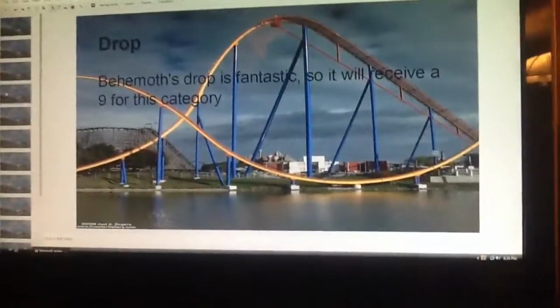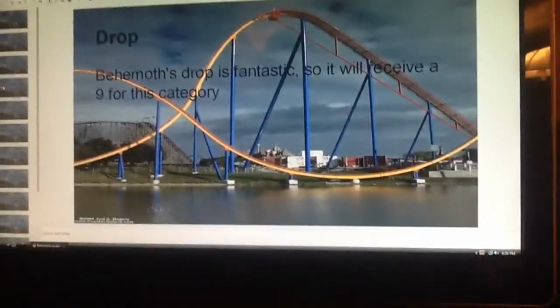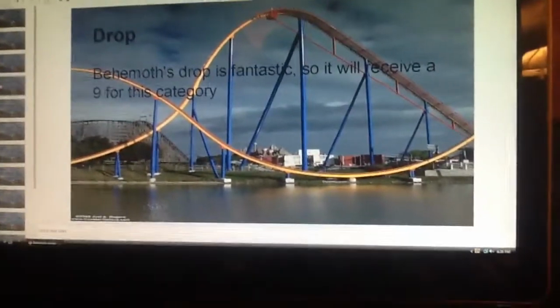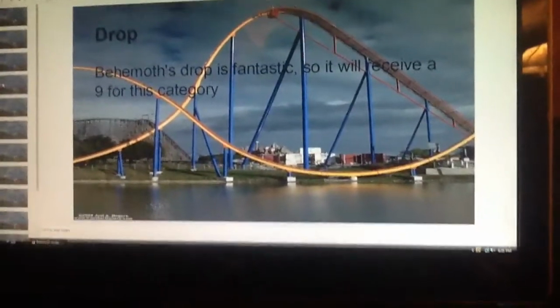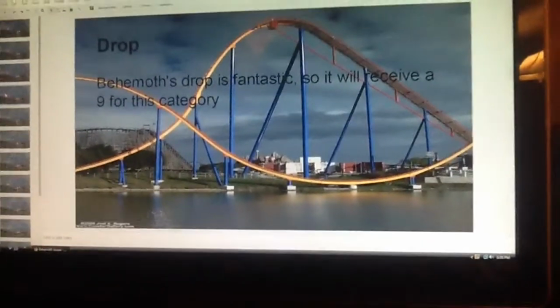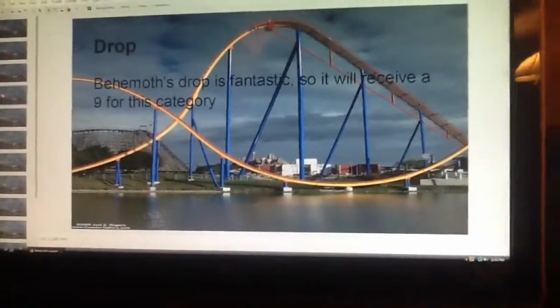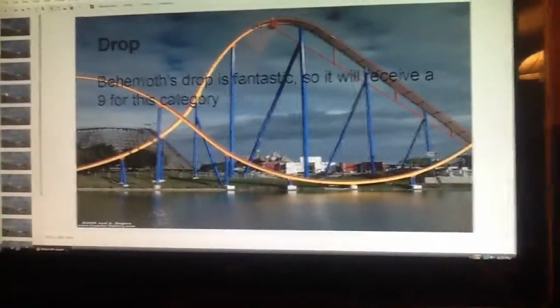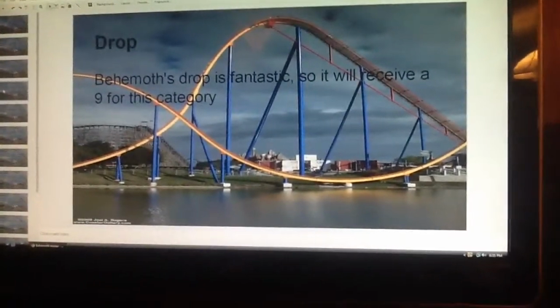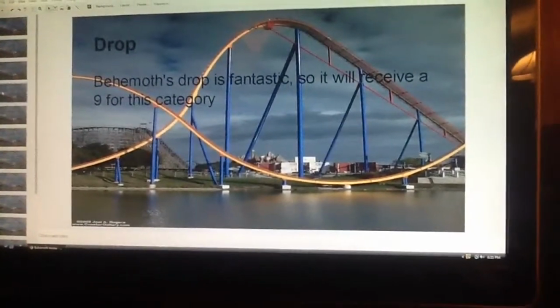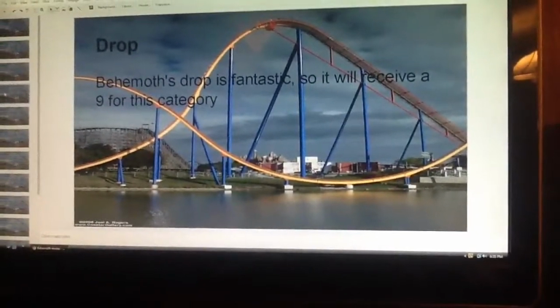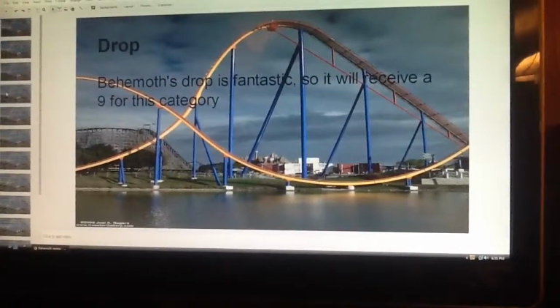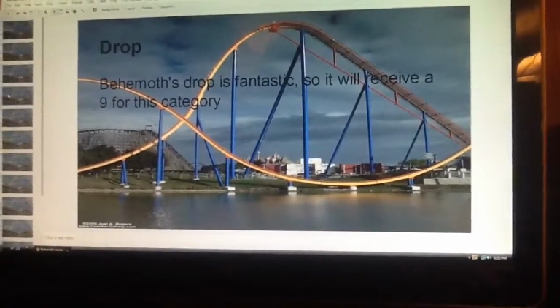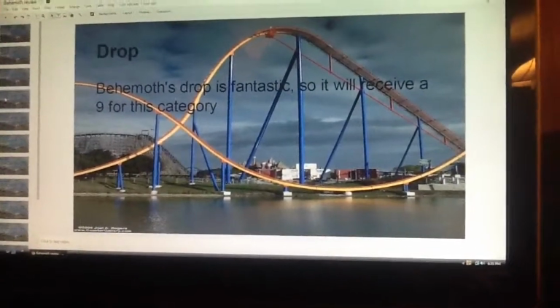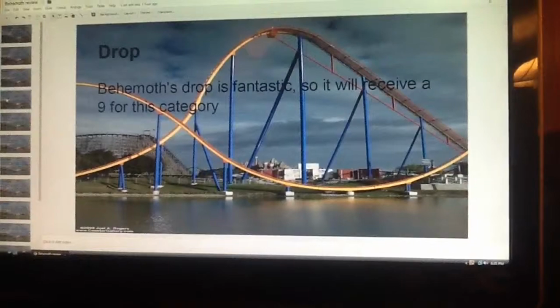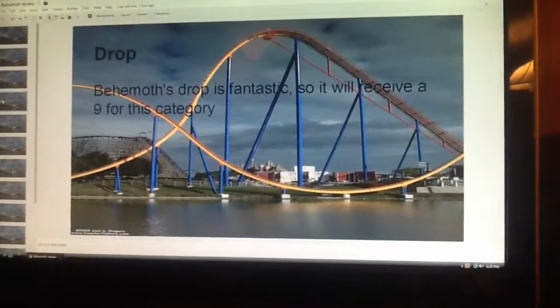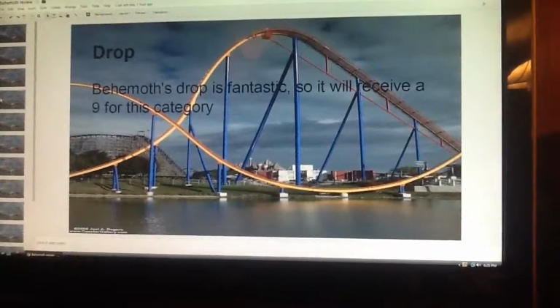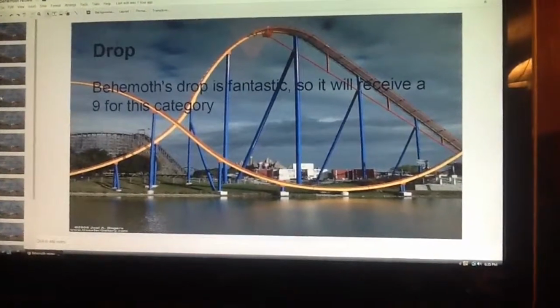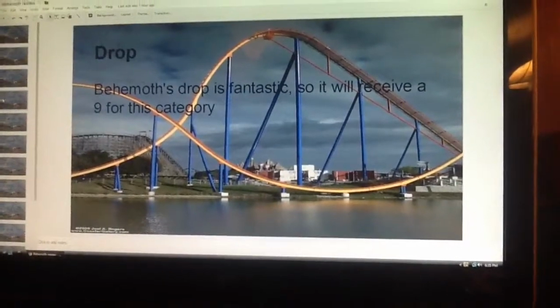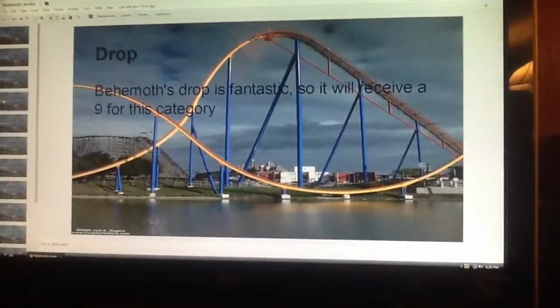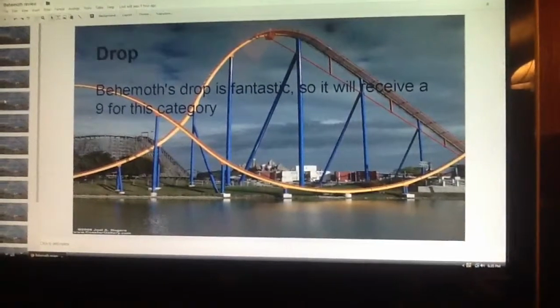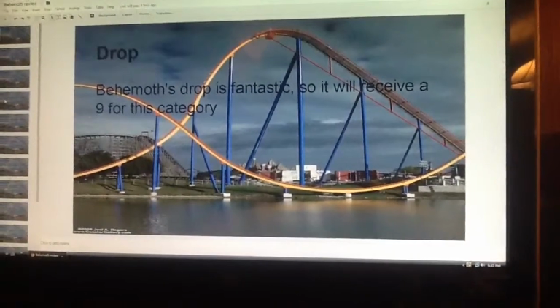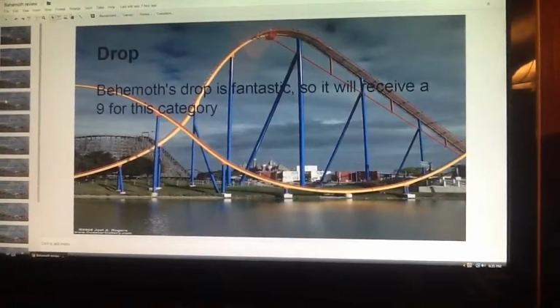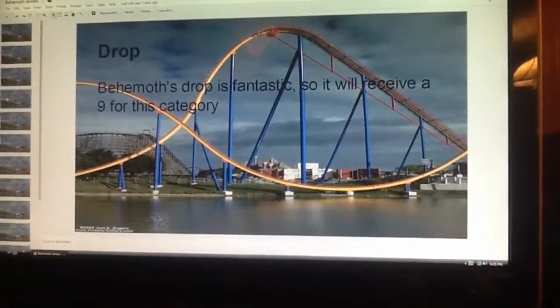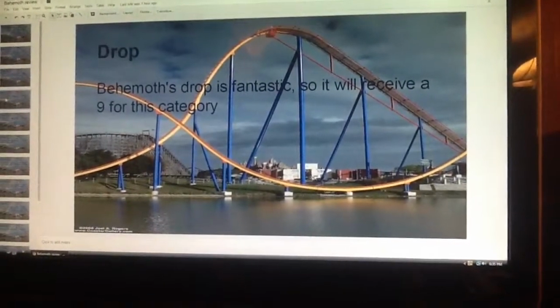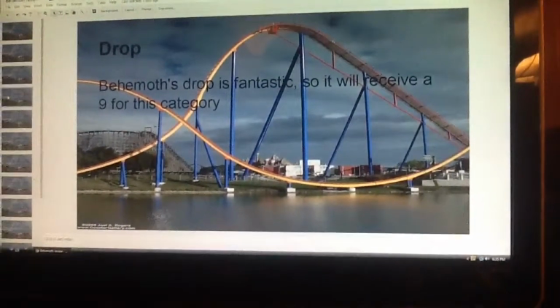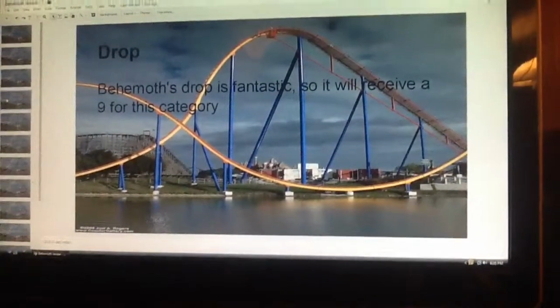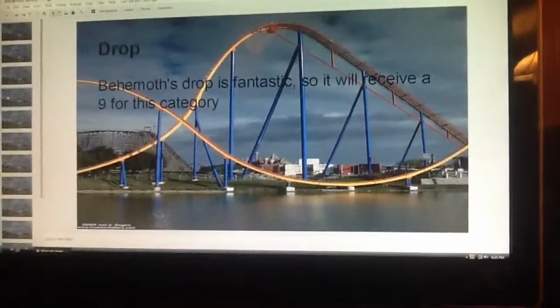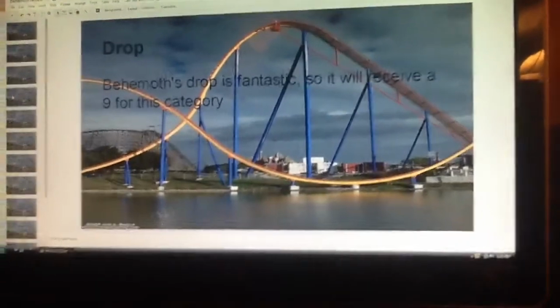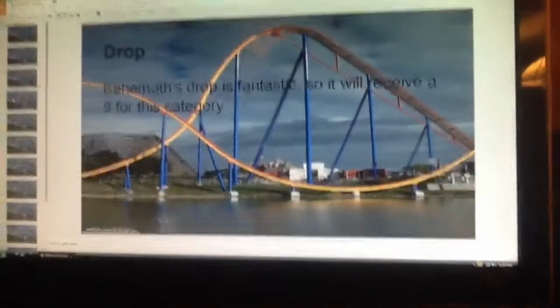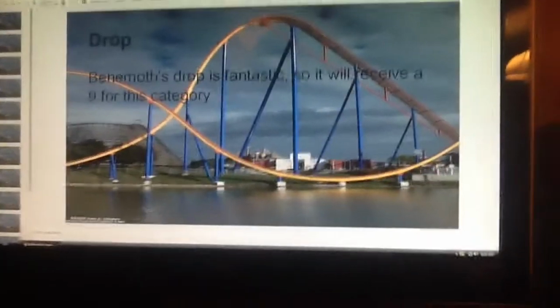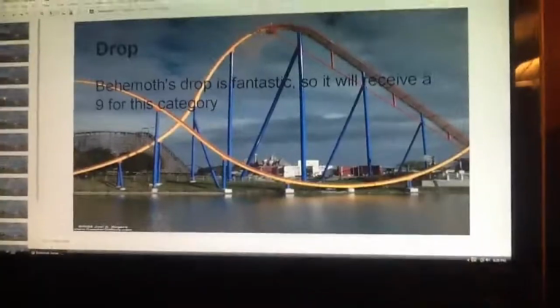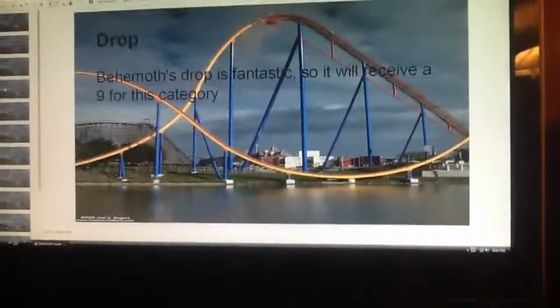Drop. Behemoth's drop is fantastic, so it will receive a 9 for this category.